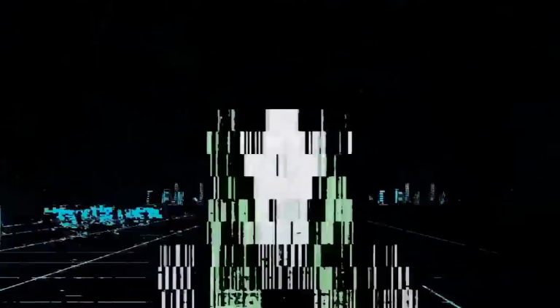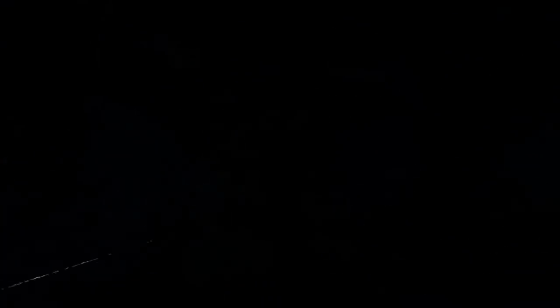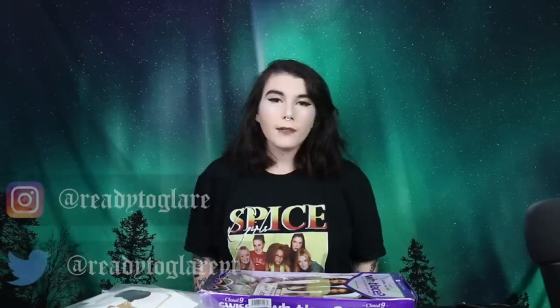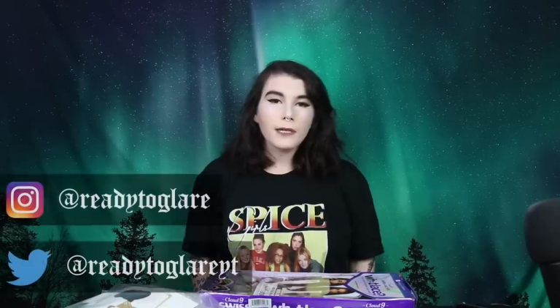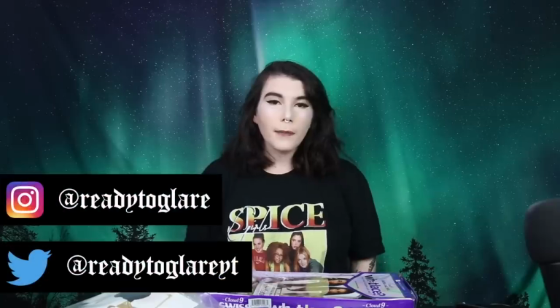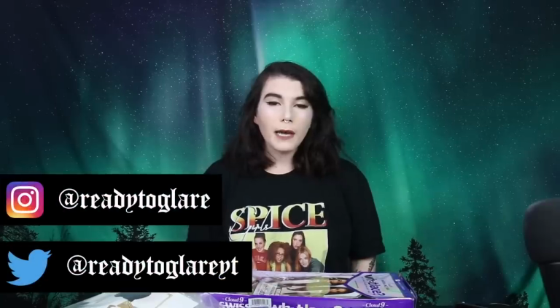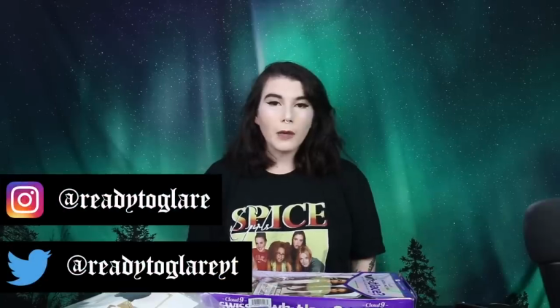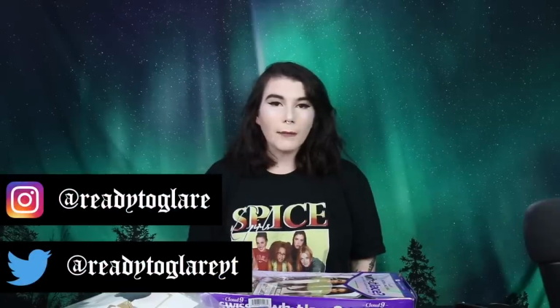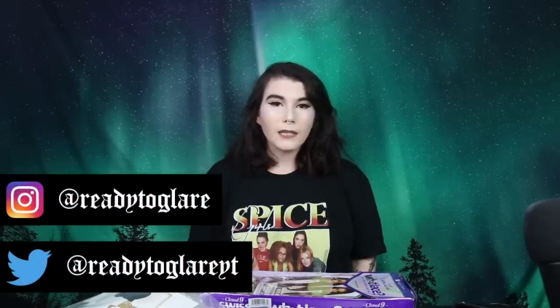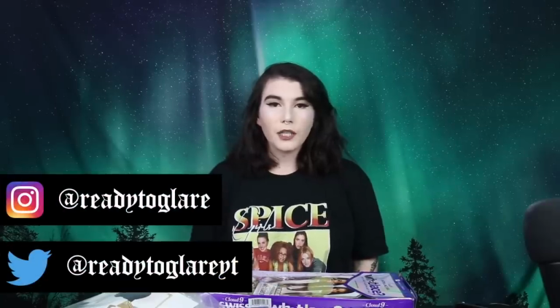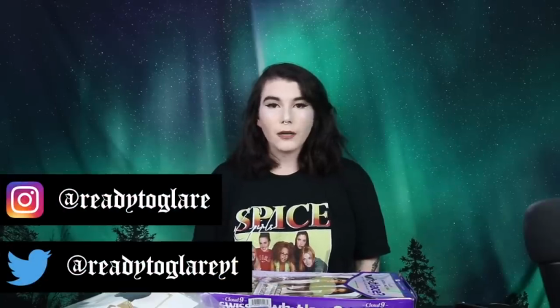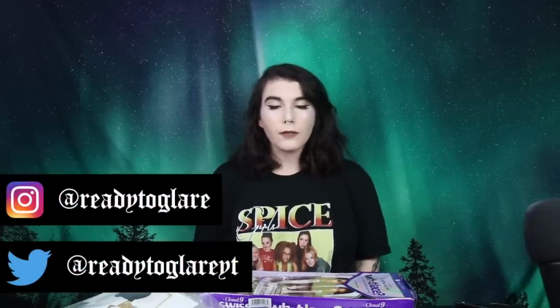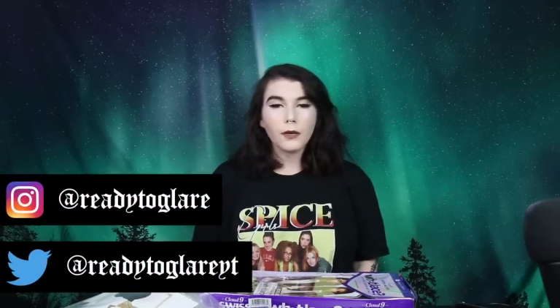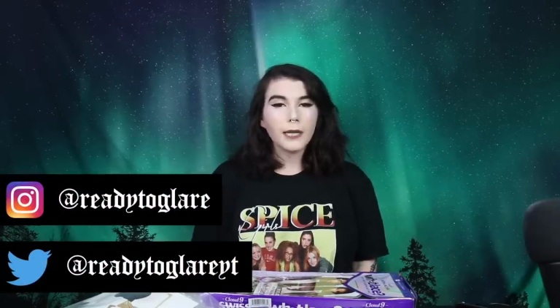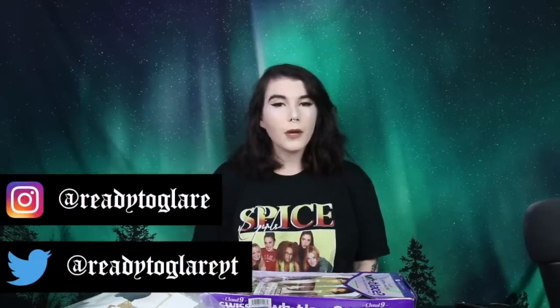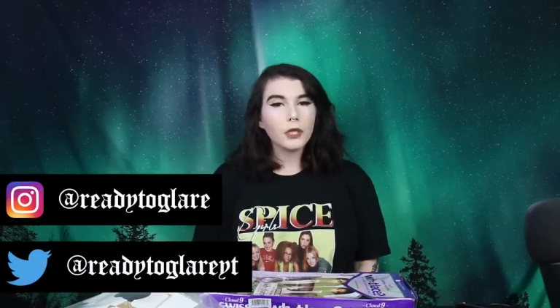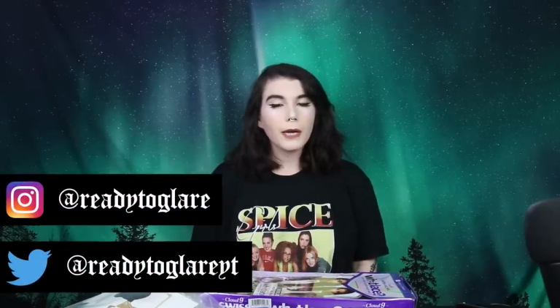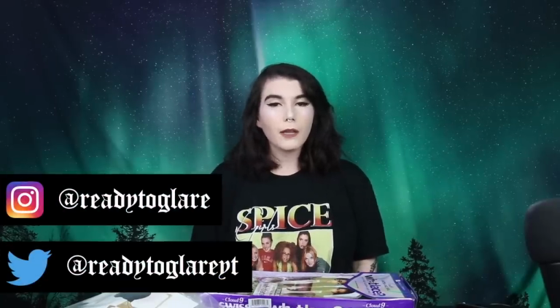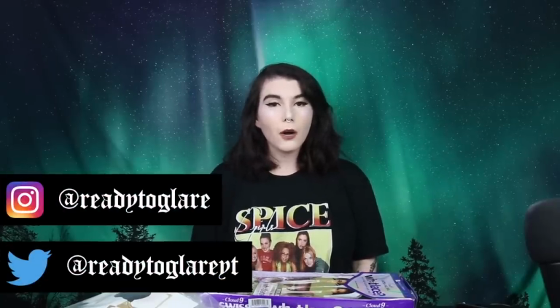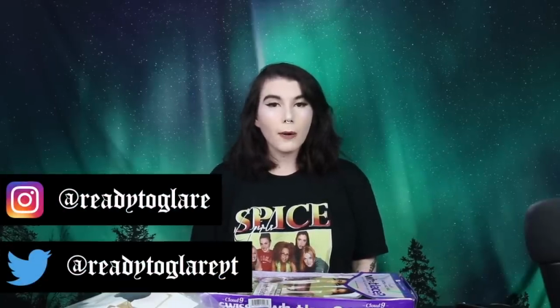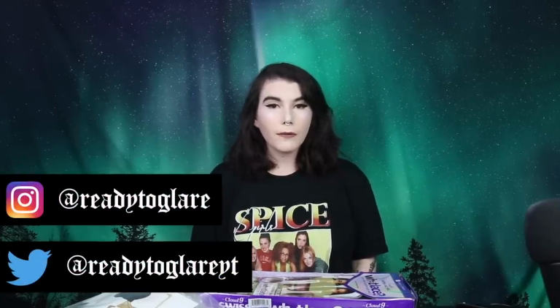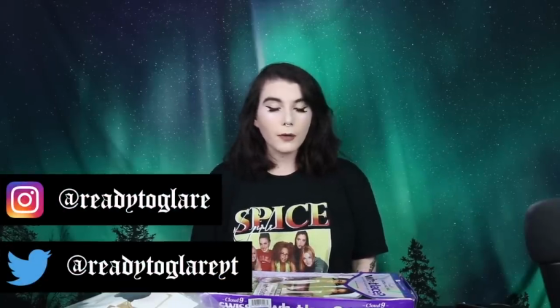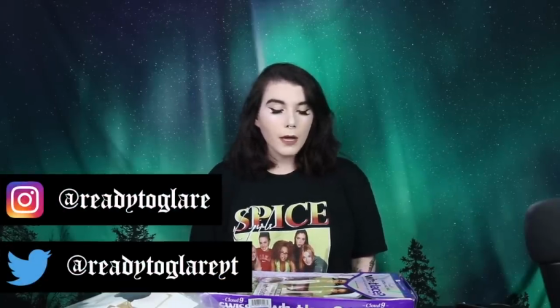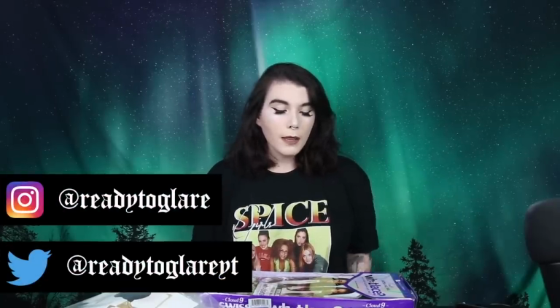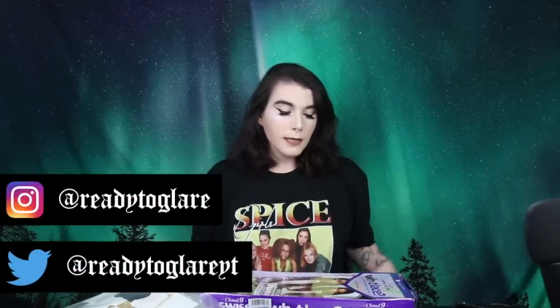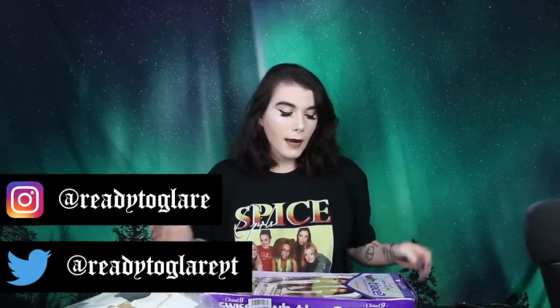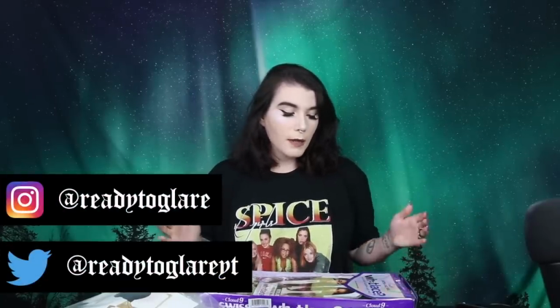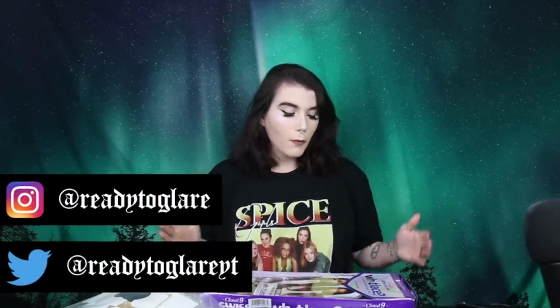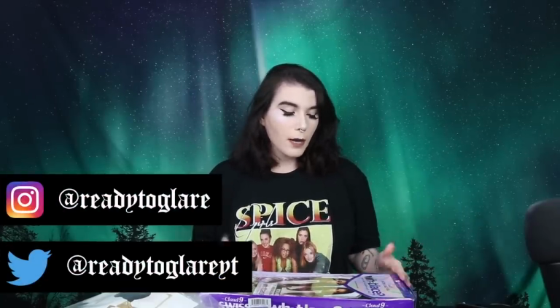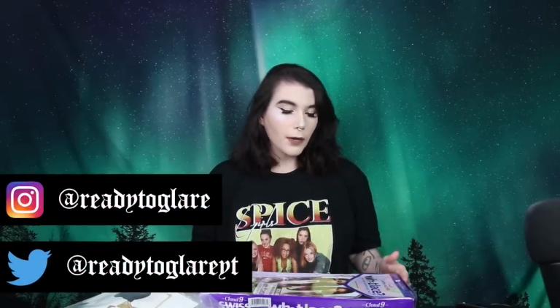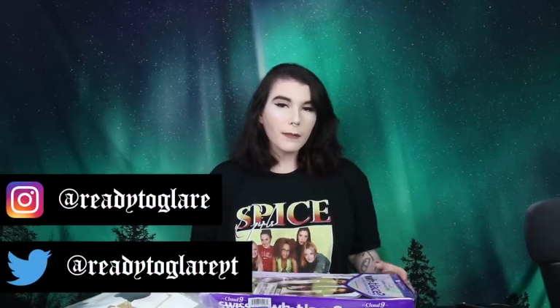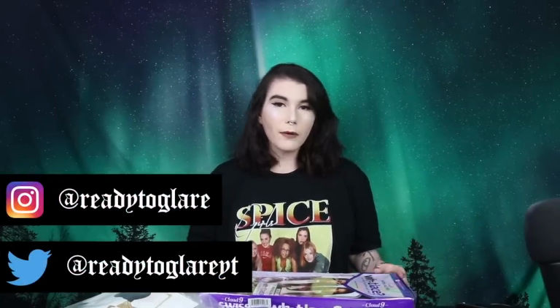Hey guys, what's up and welcome back to my channel. I'm doing a voiceover because the audio quality just sucked, so moving on.